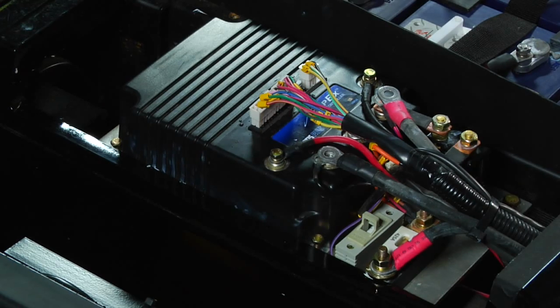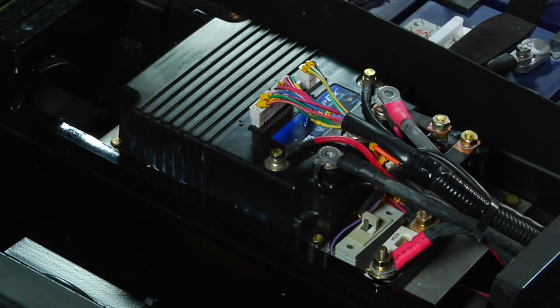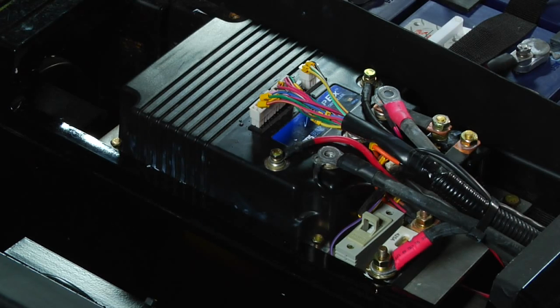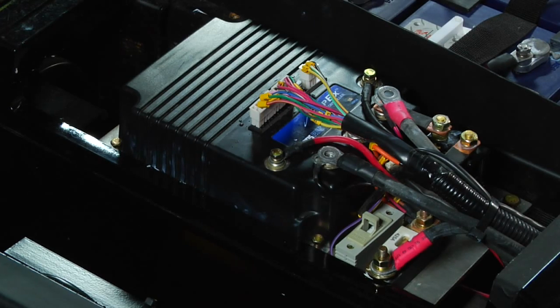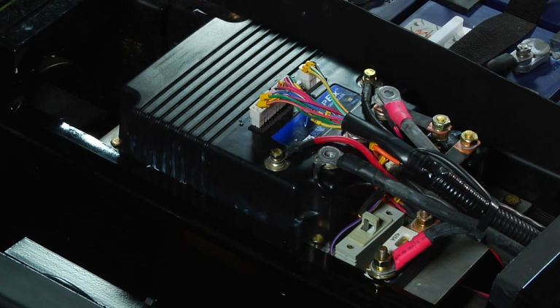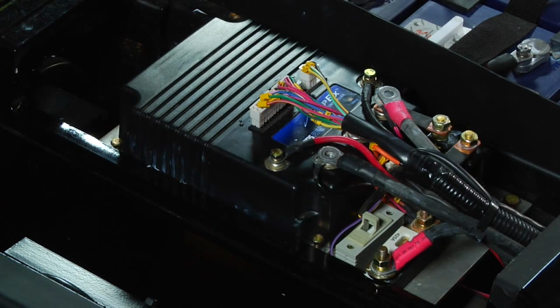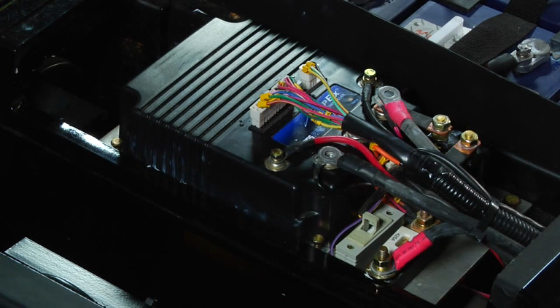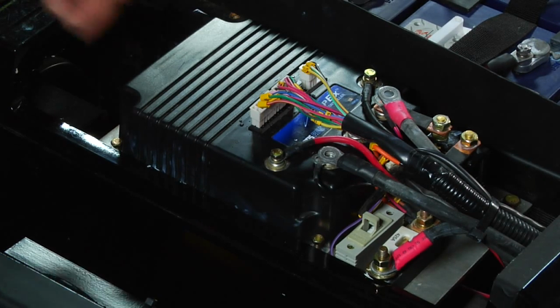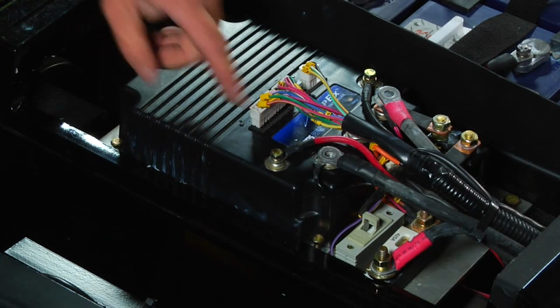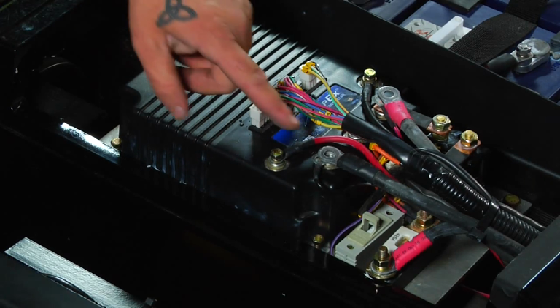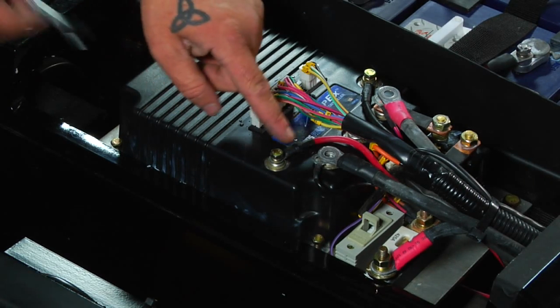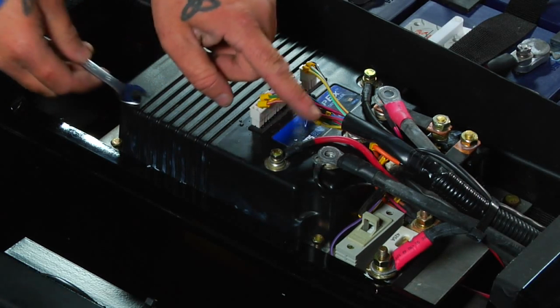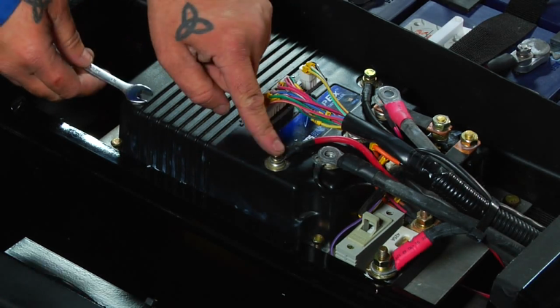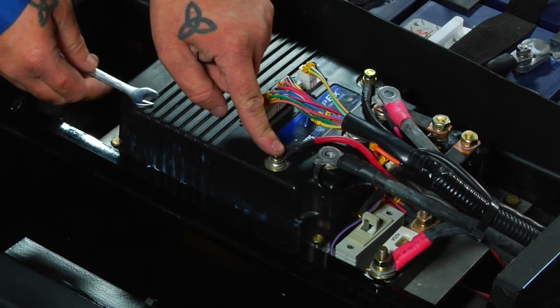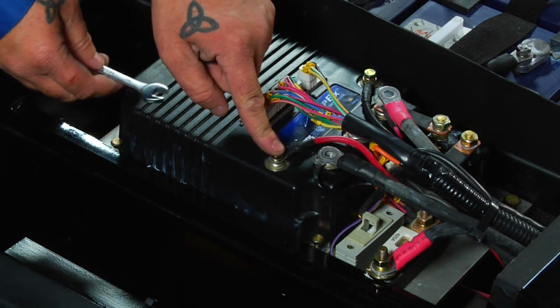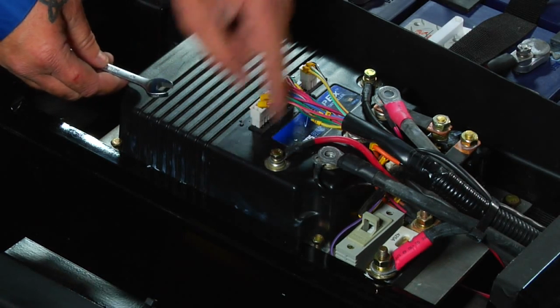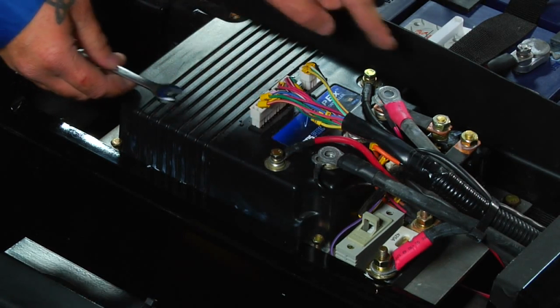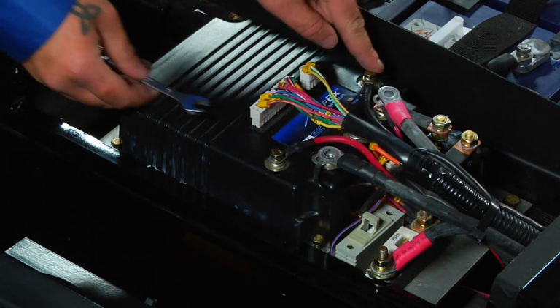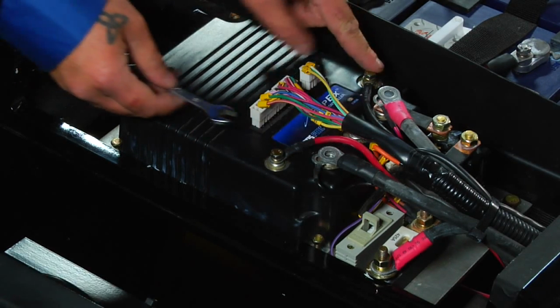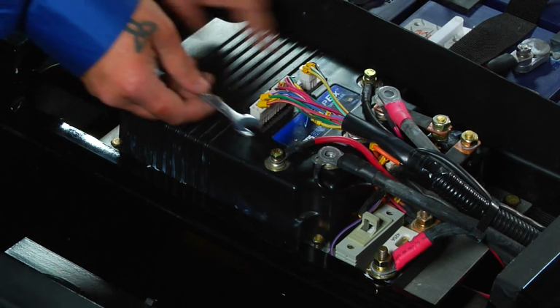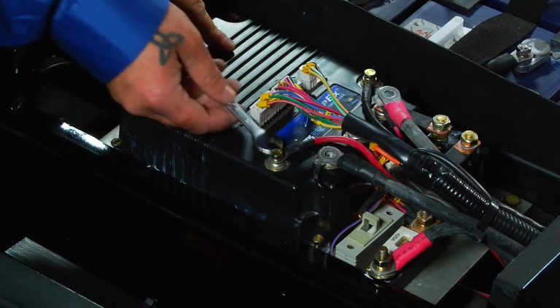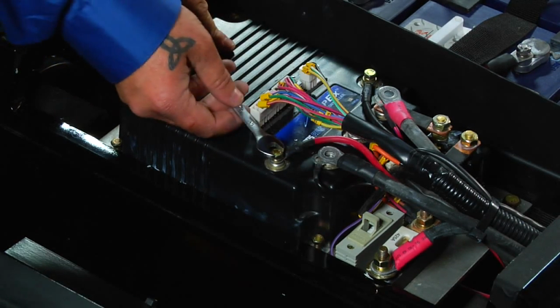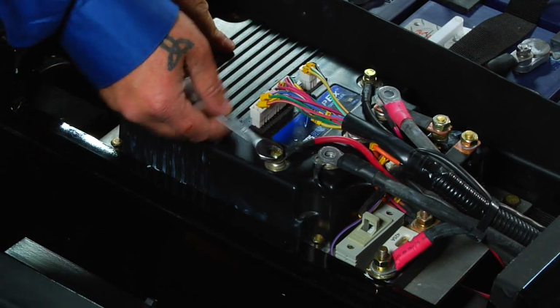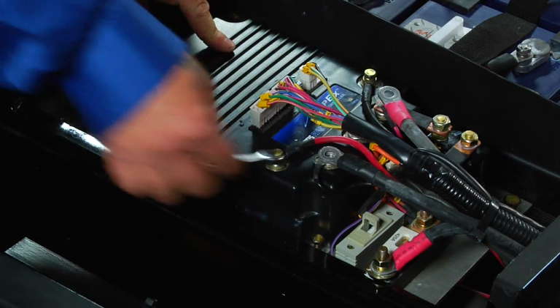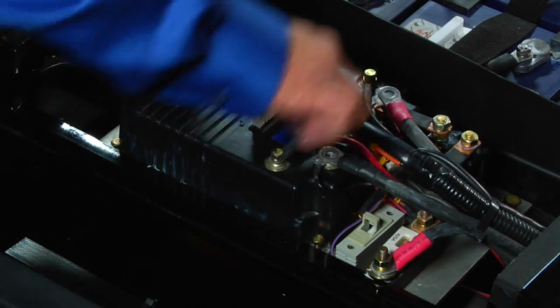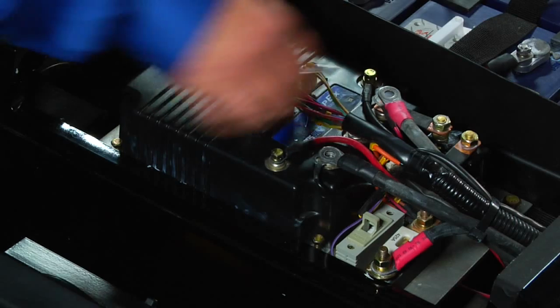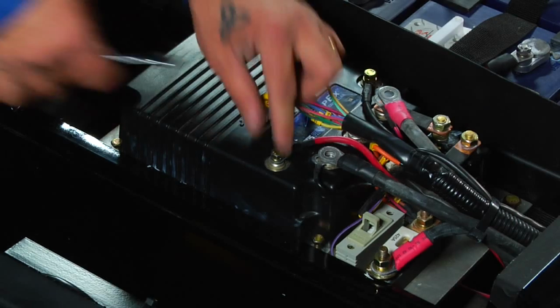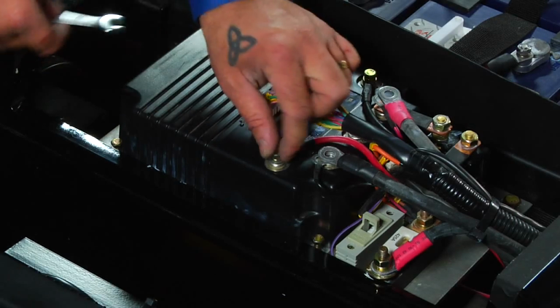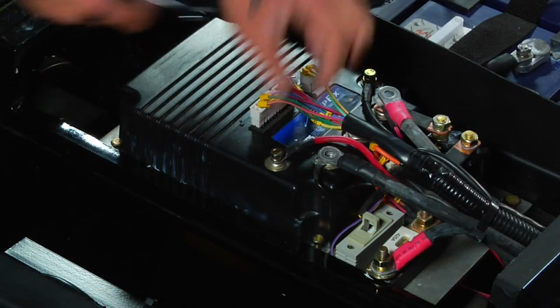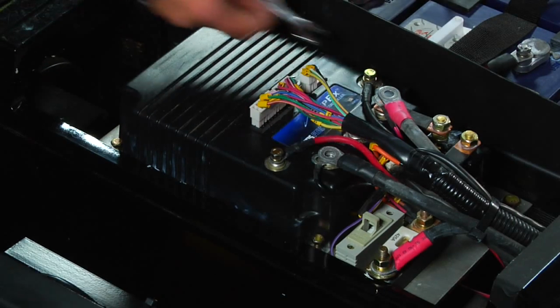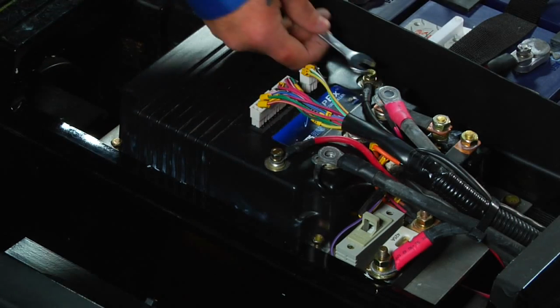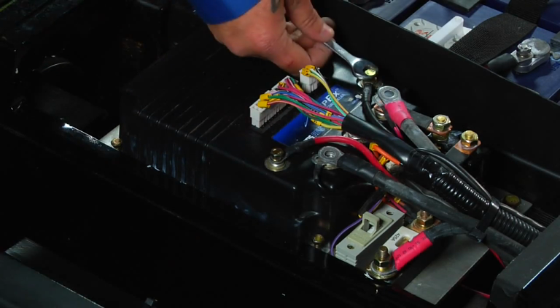Then, using a 10 millimeter wrench, disconnect the red and the black field winding coils from either side of the controller.